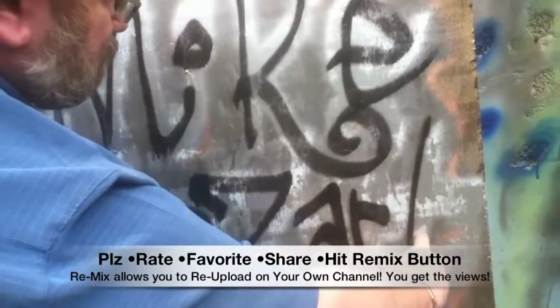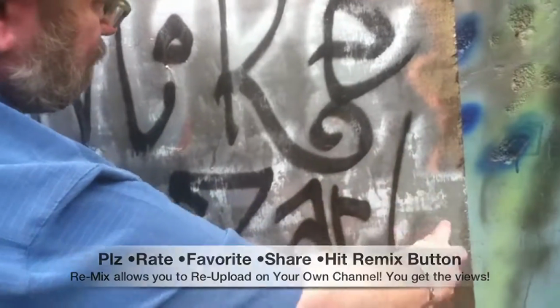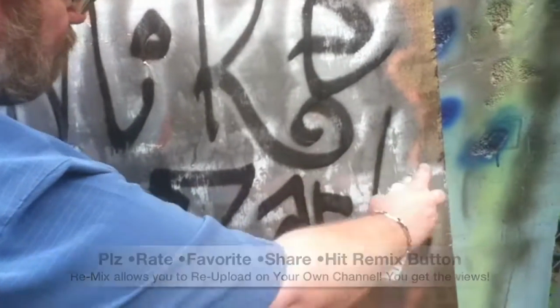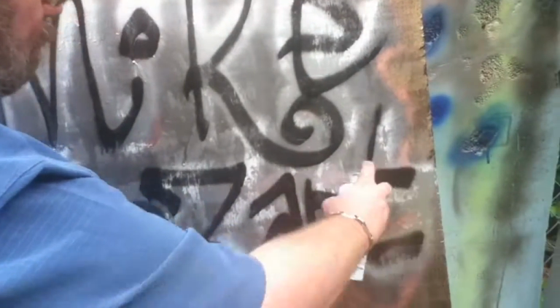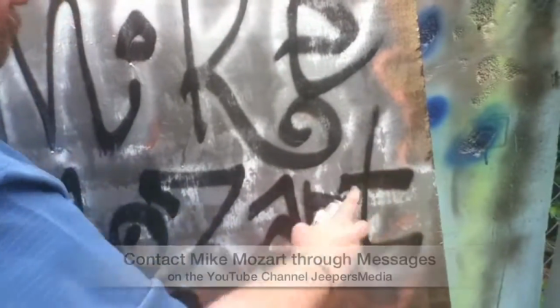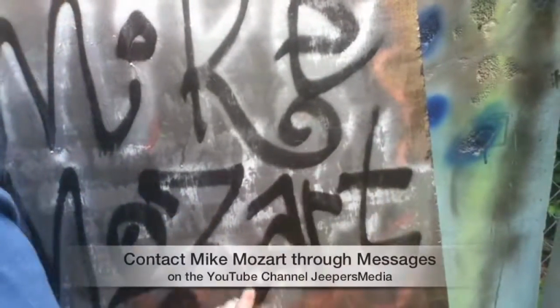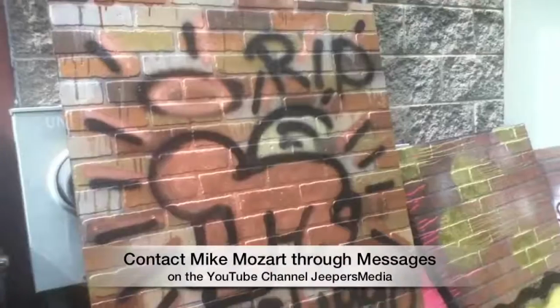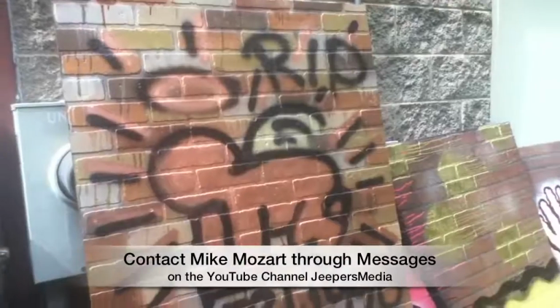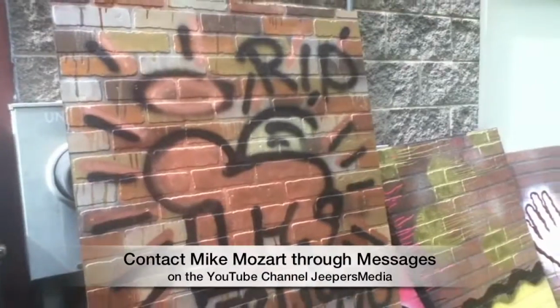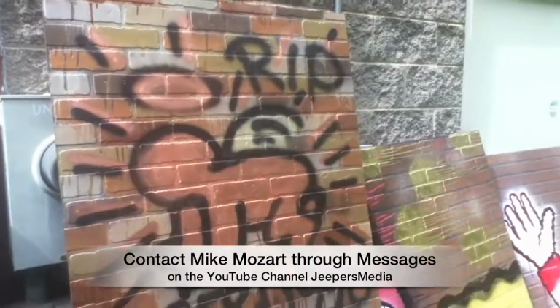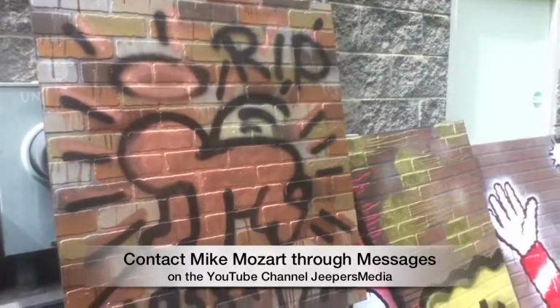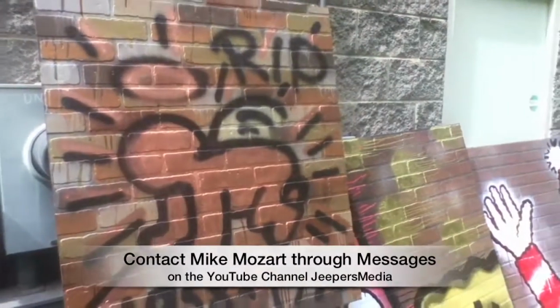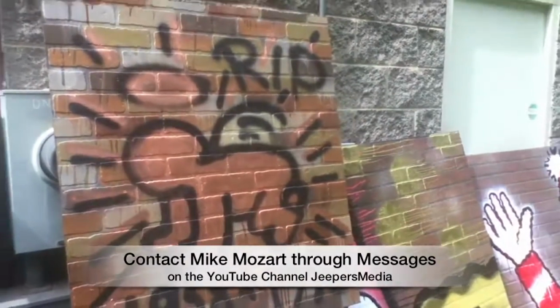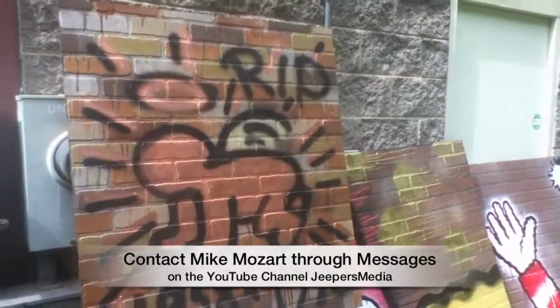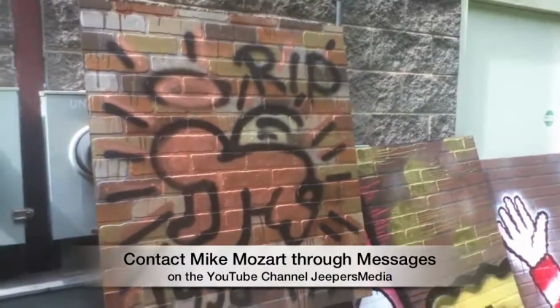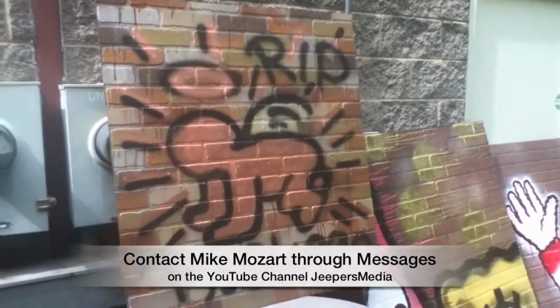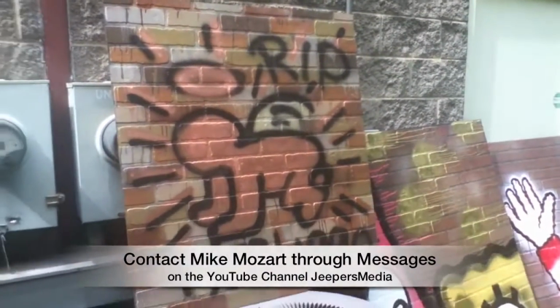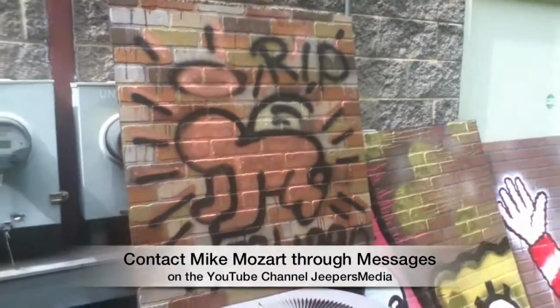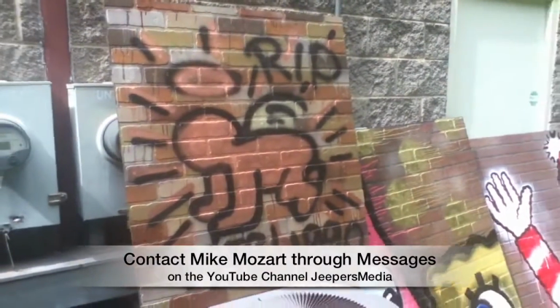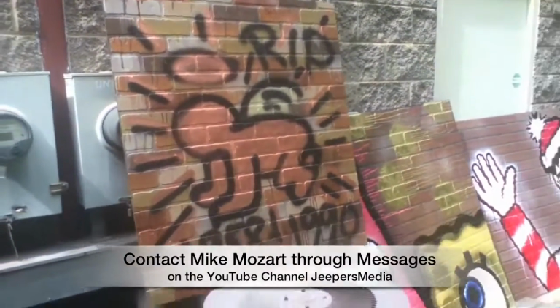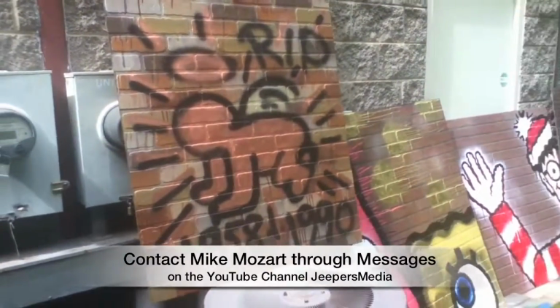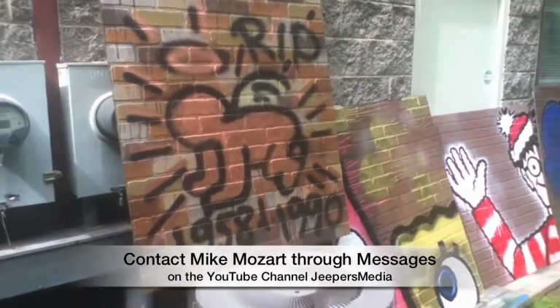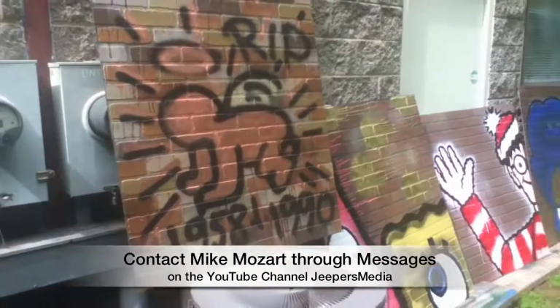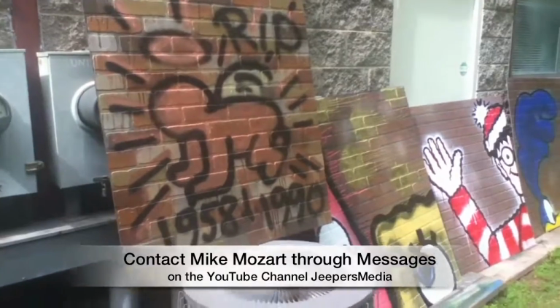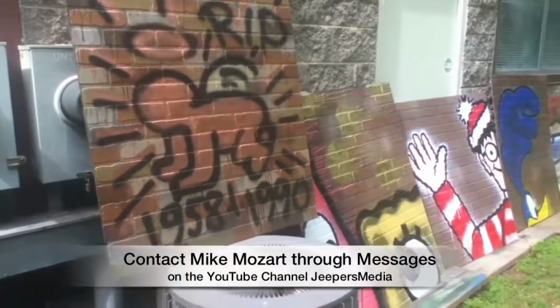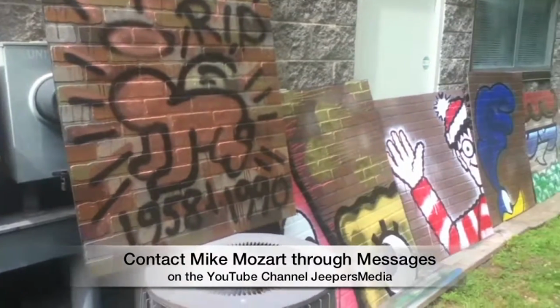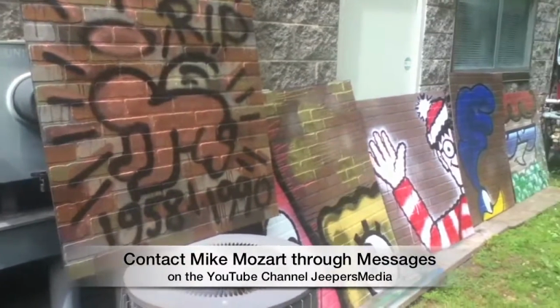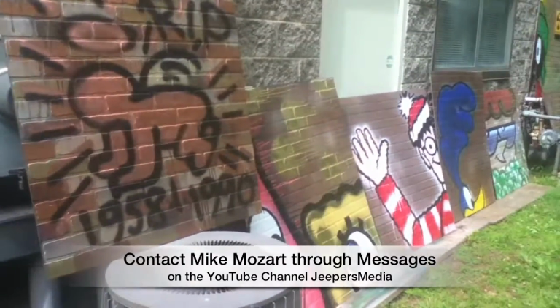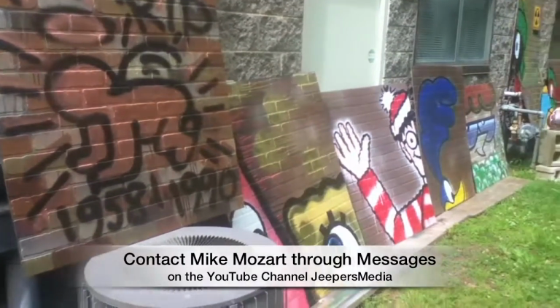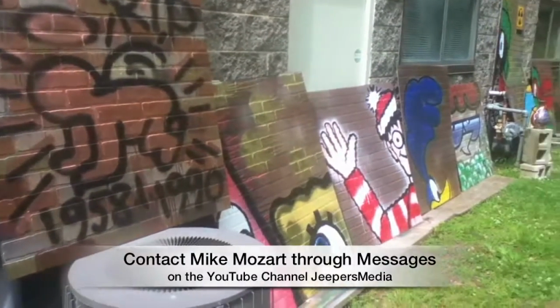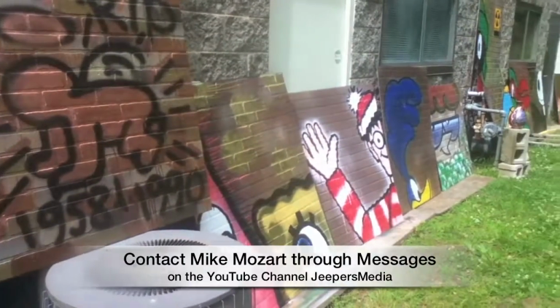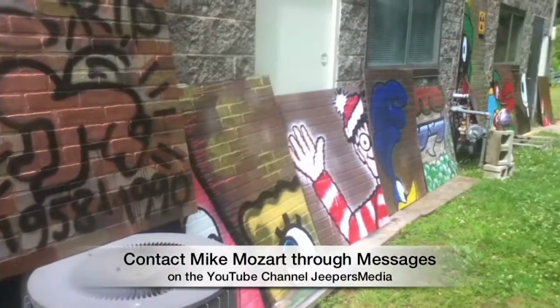So please share this video anywhere you can. If you know someone that owns a gallery, send them a link to this. I really appreciate it. Thanks again.